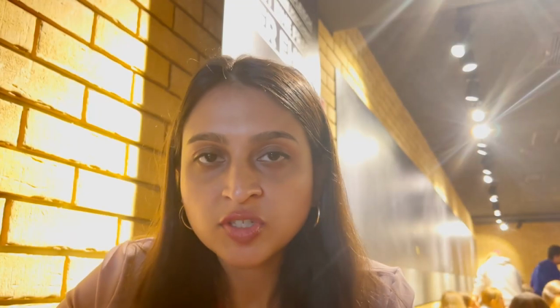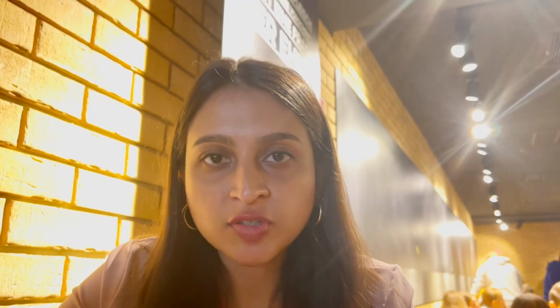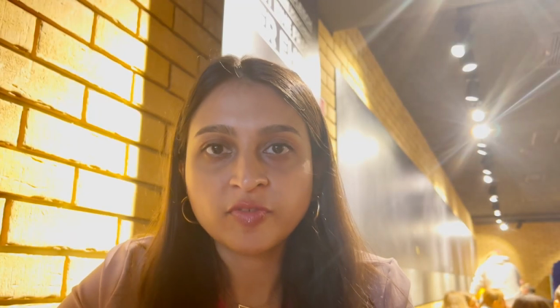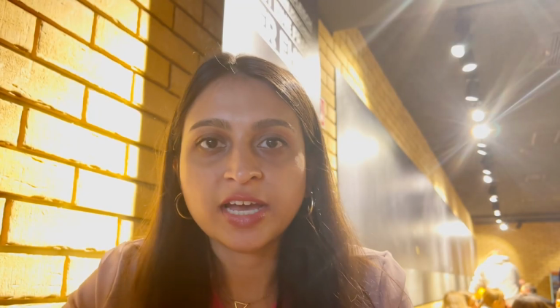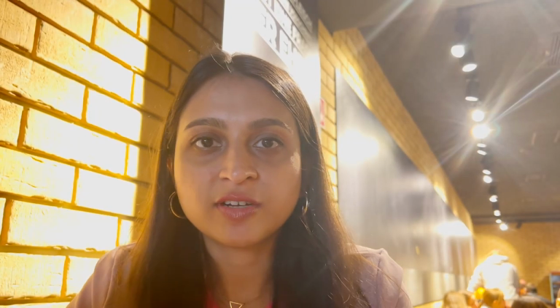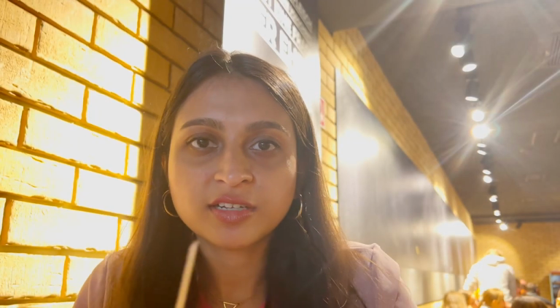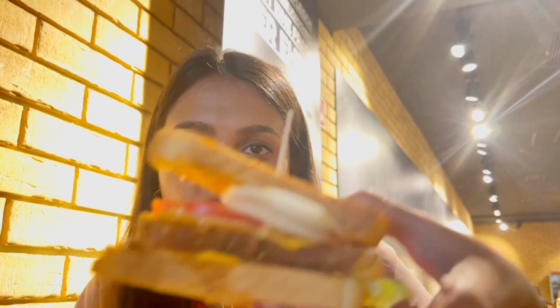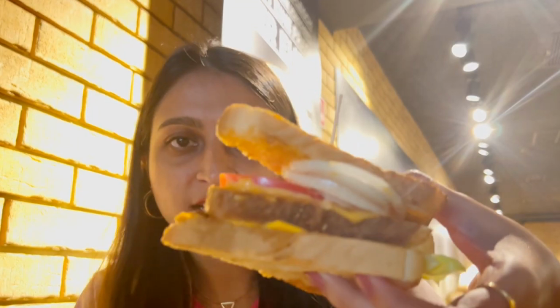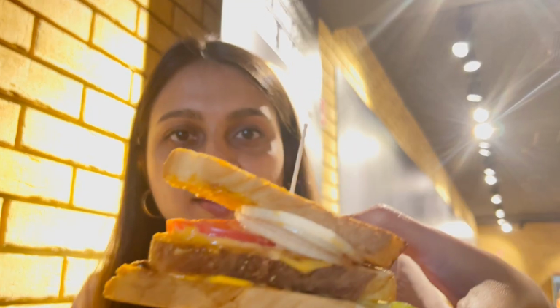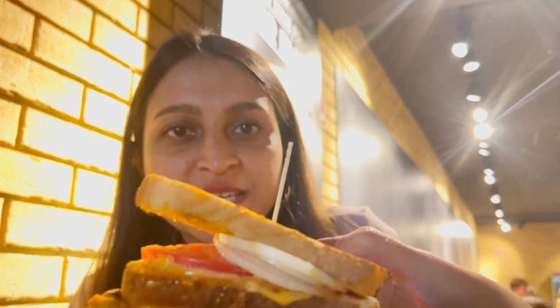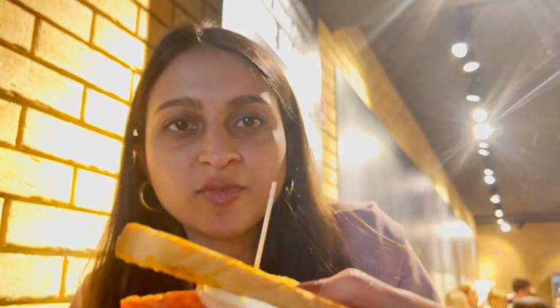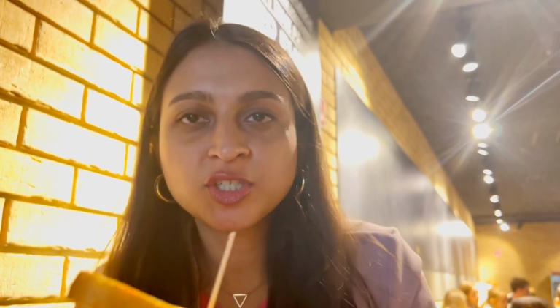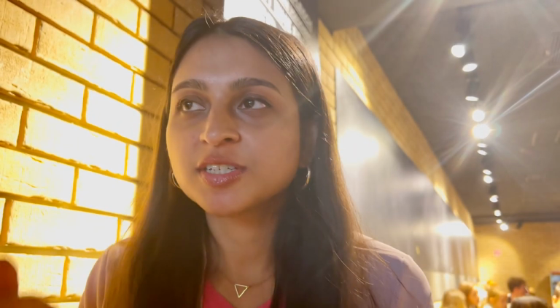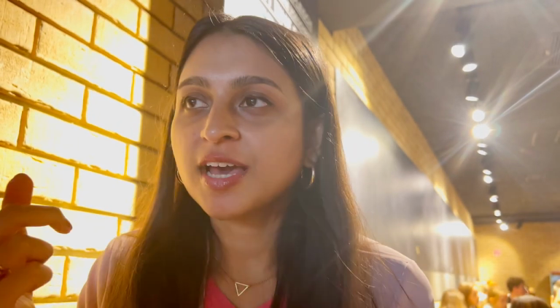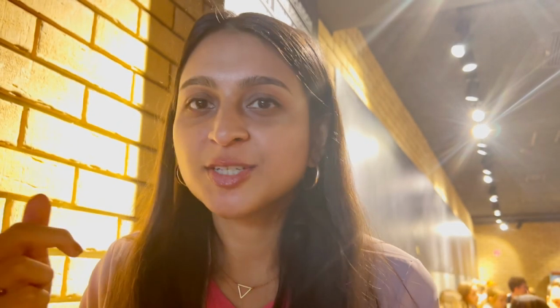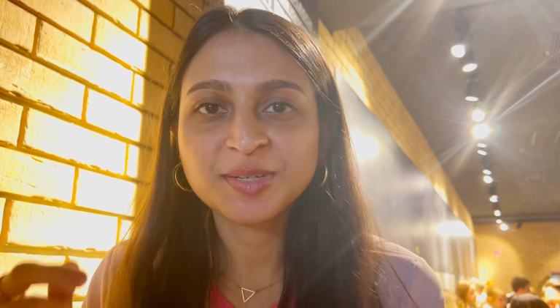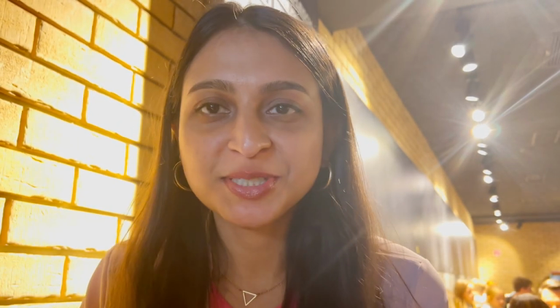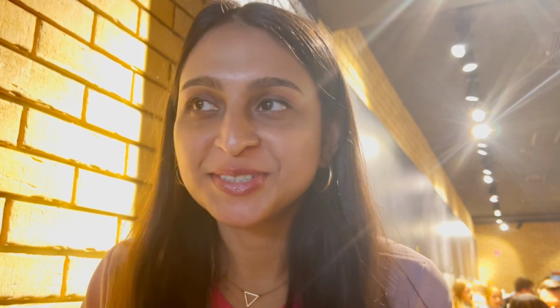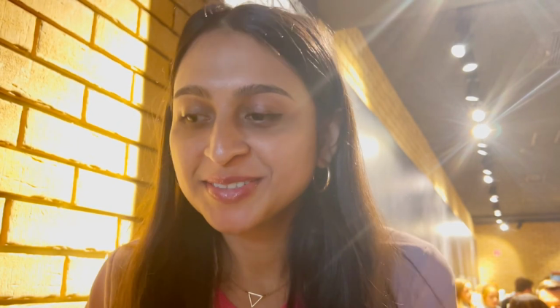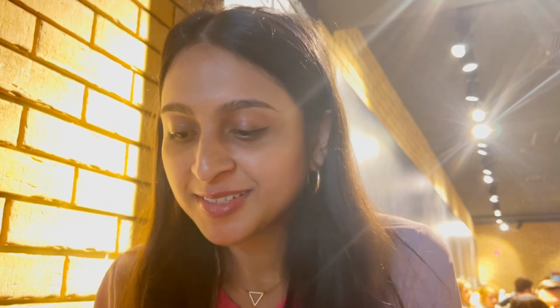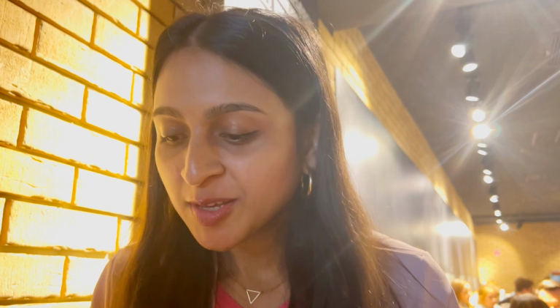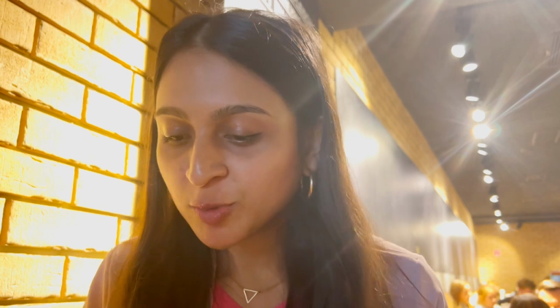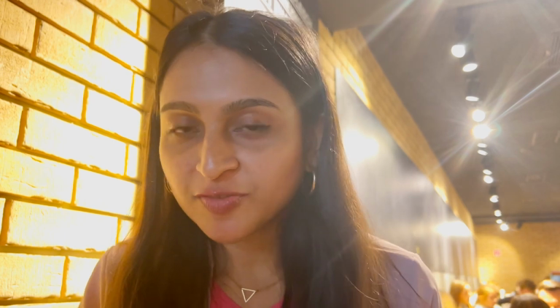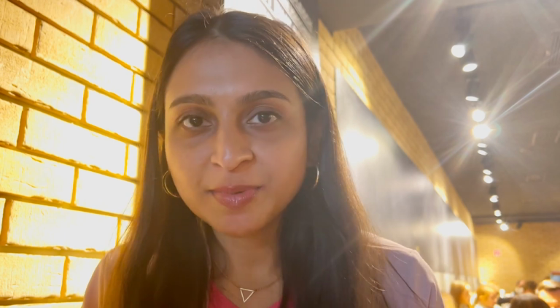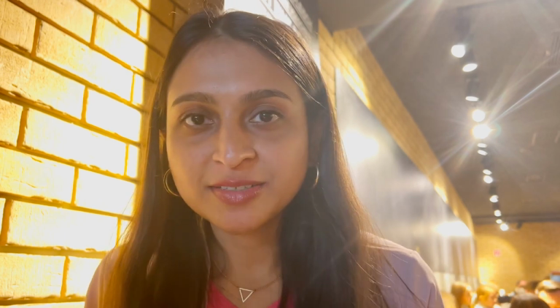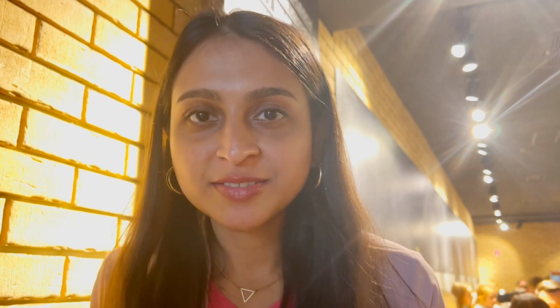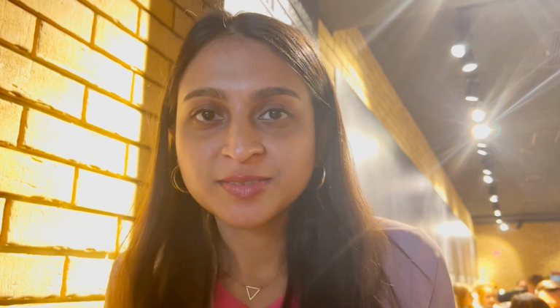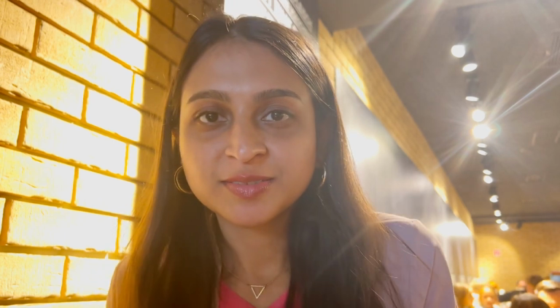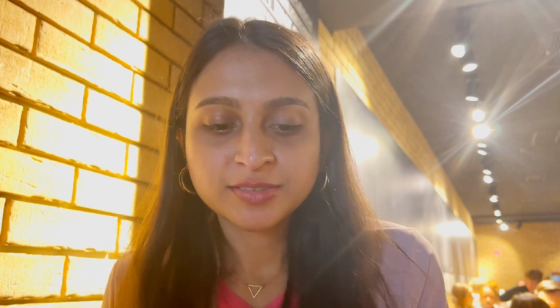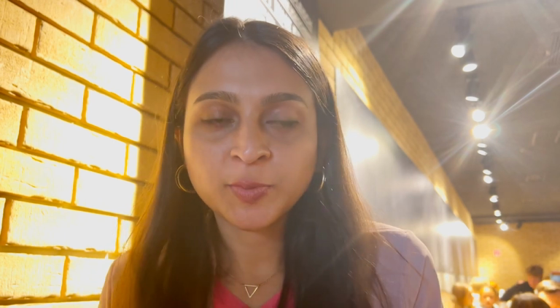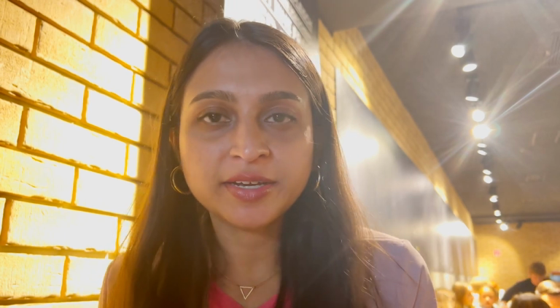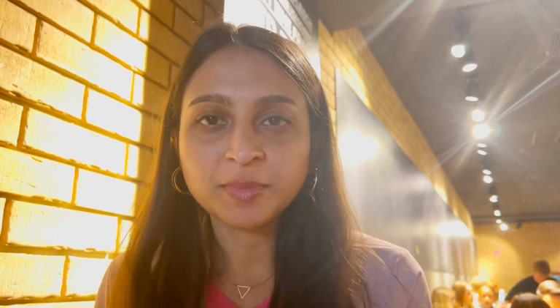We have our chicken club sandwich and the chicken burger and both of them are quite yummy.